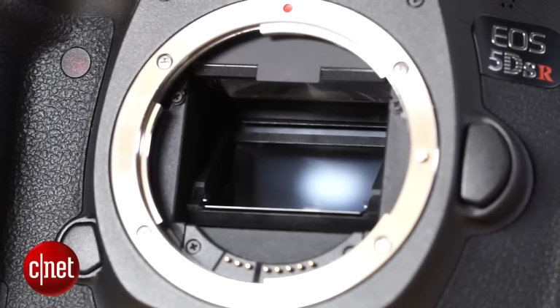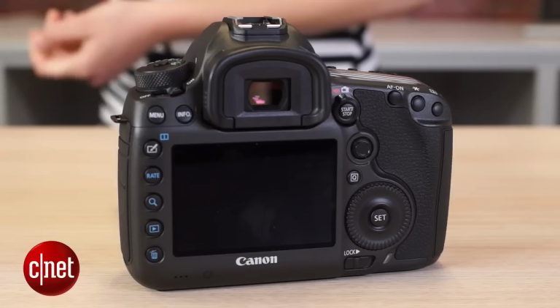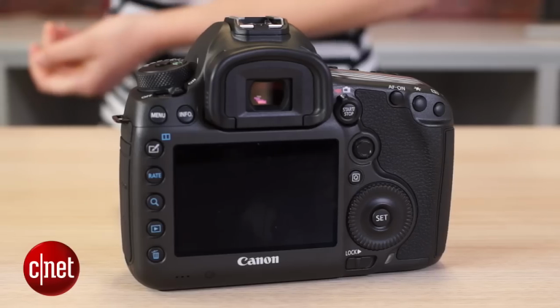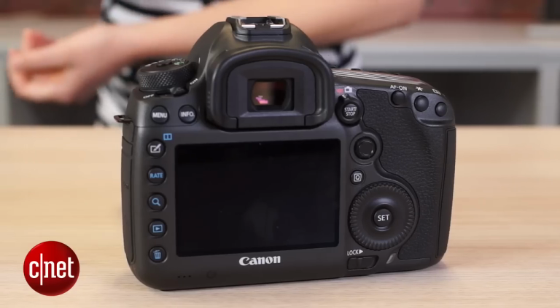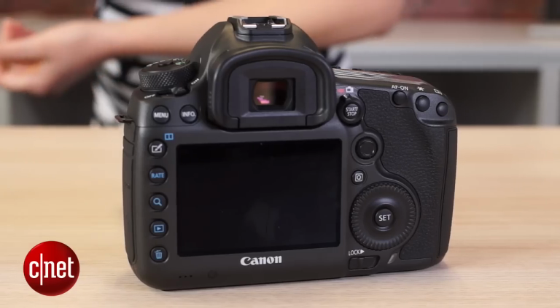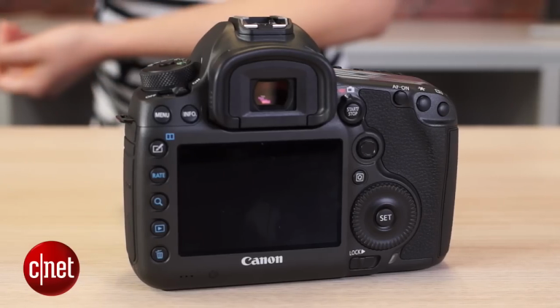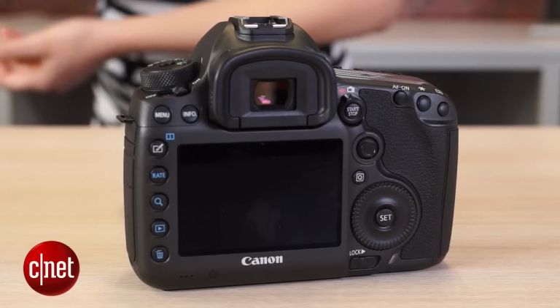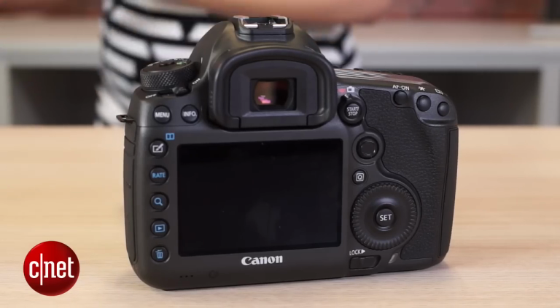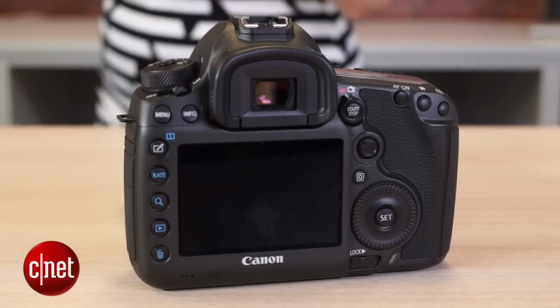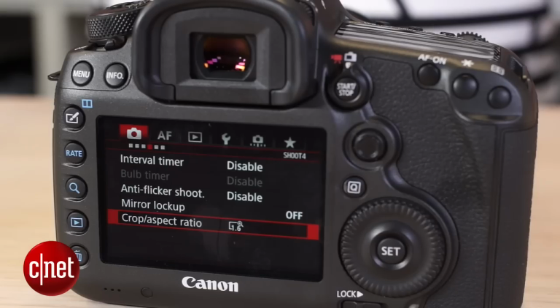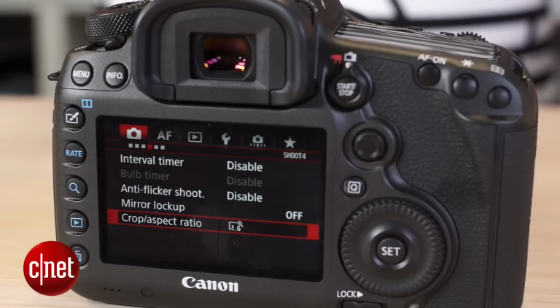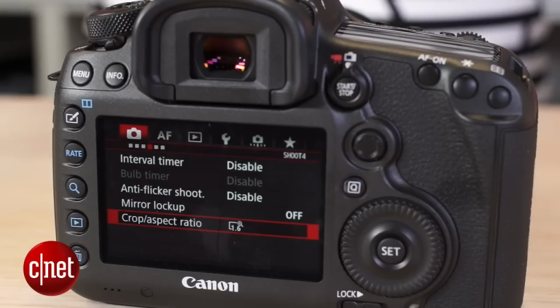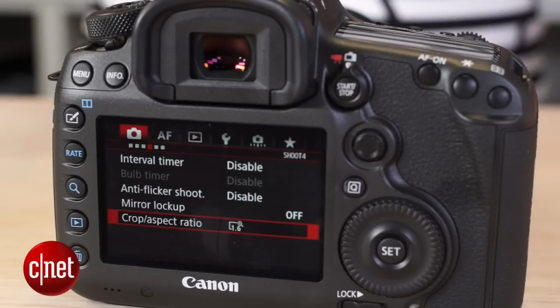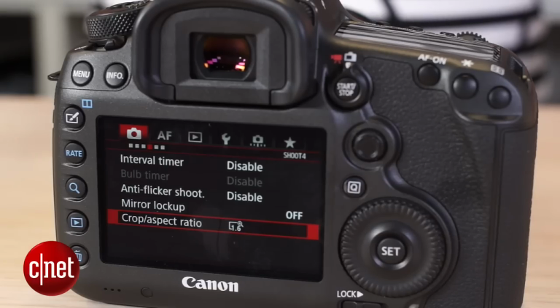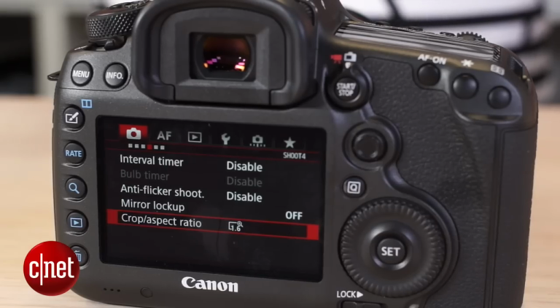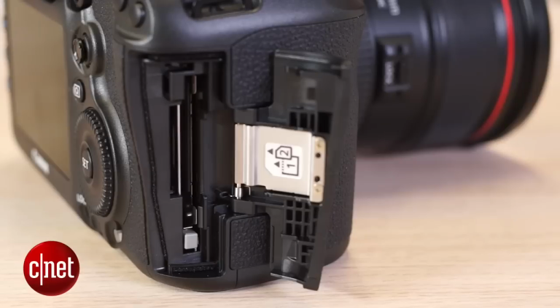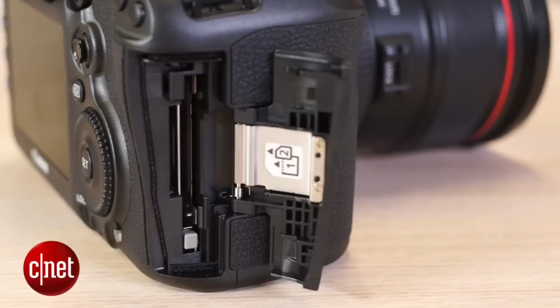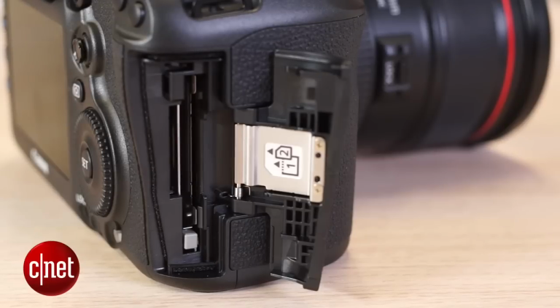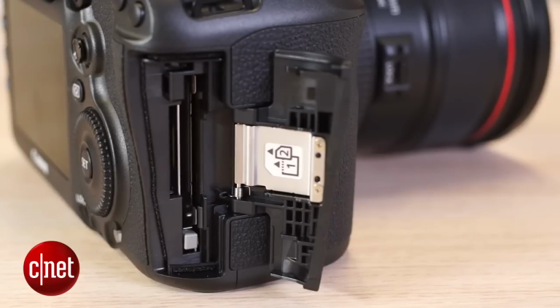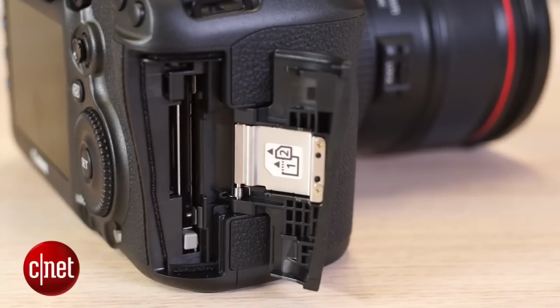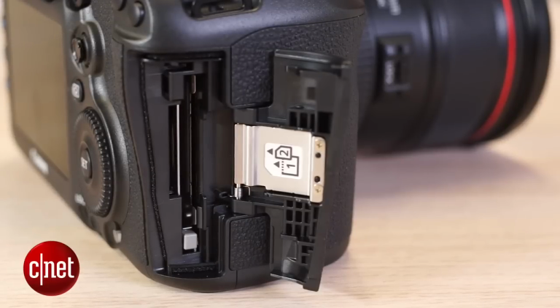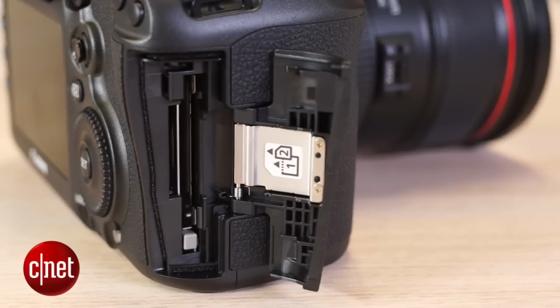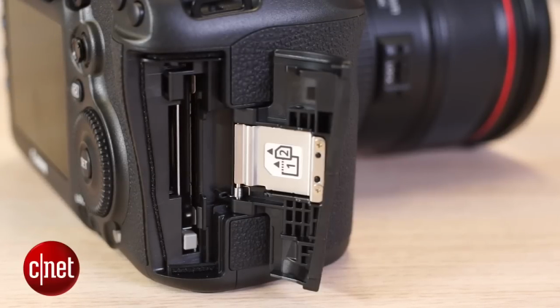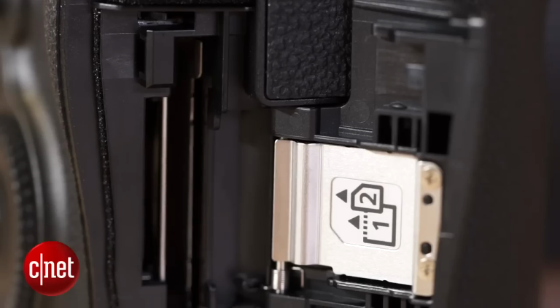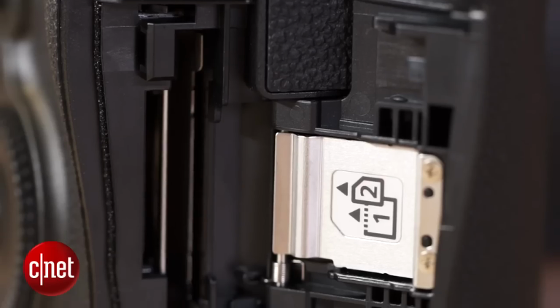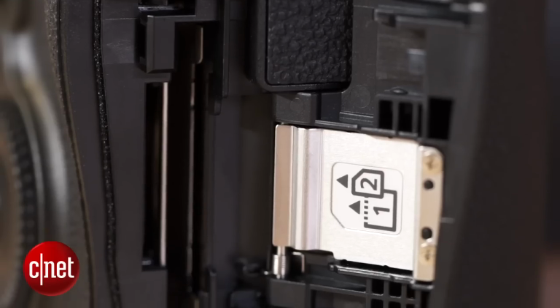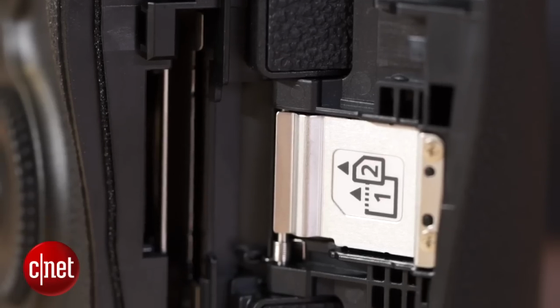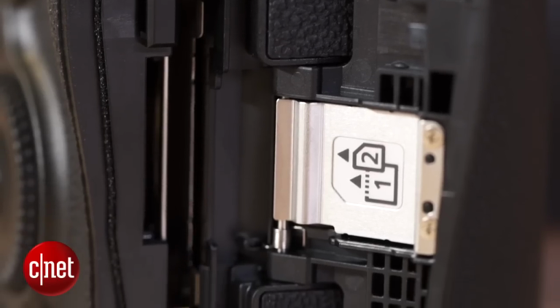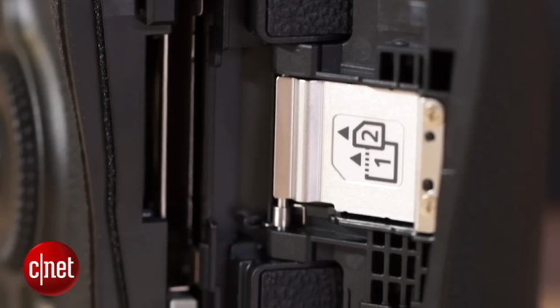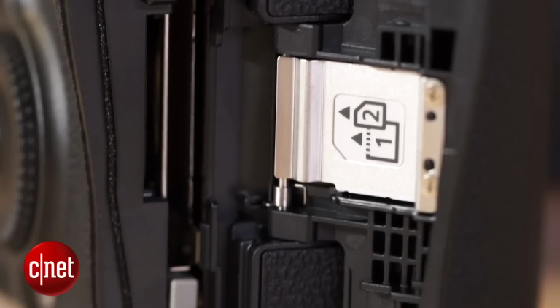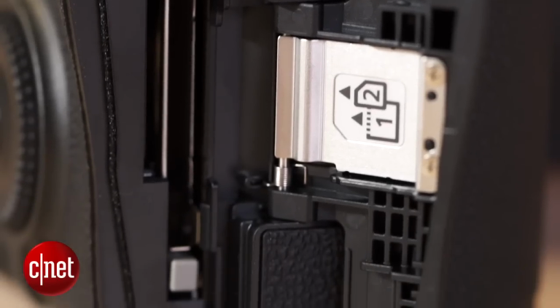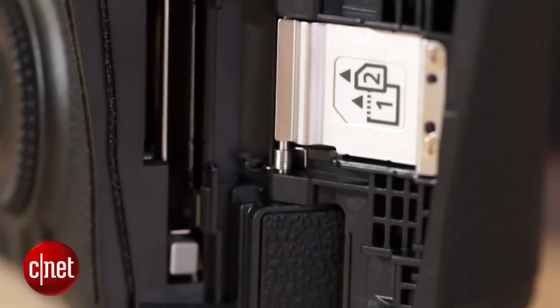There is a 3.2 inch LCD screen at the back and the cameras also come with dual card slots, both CF and SD.